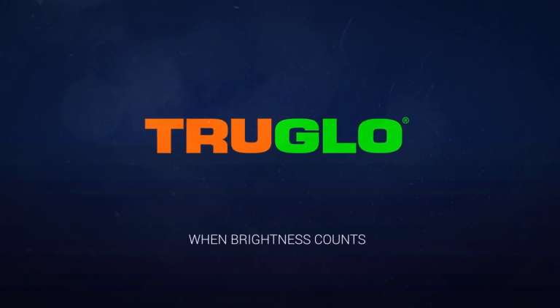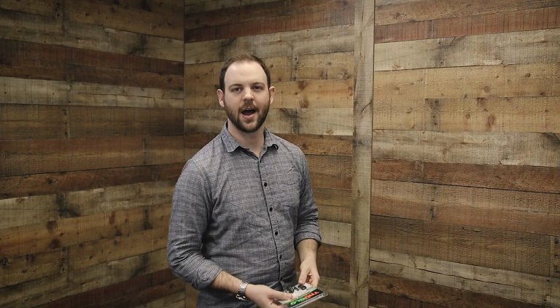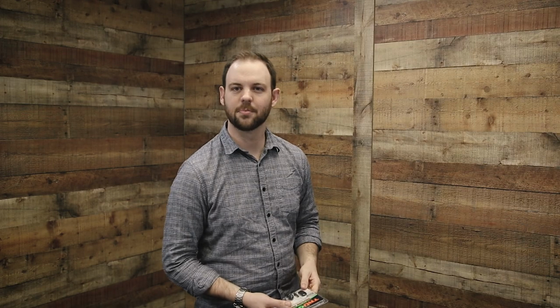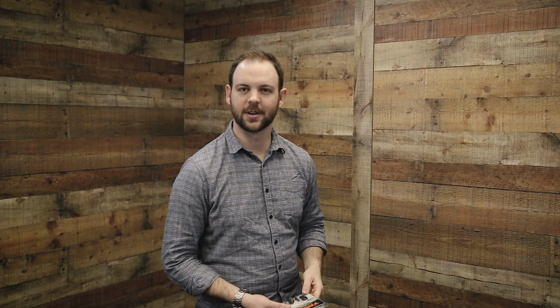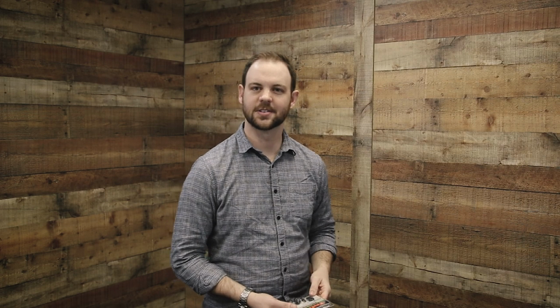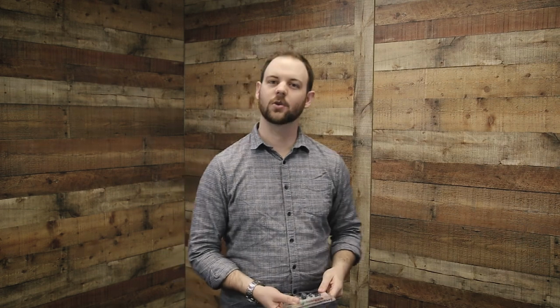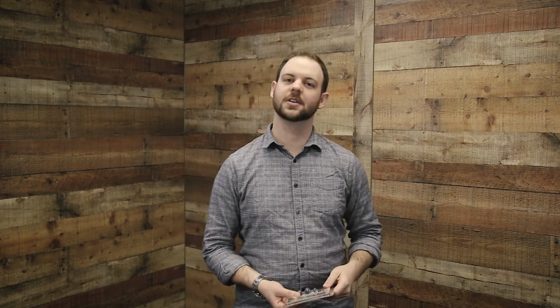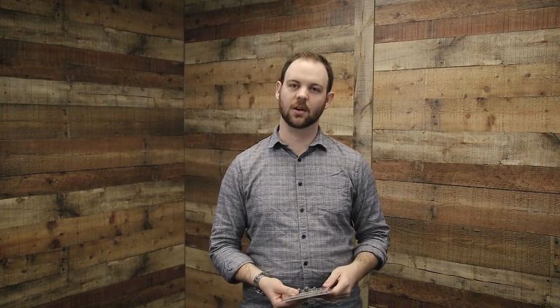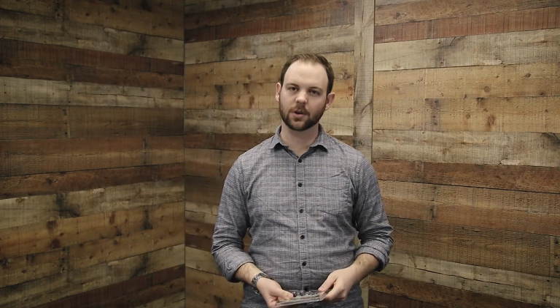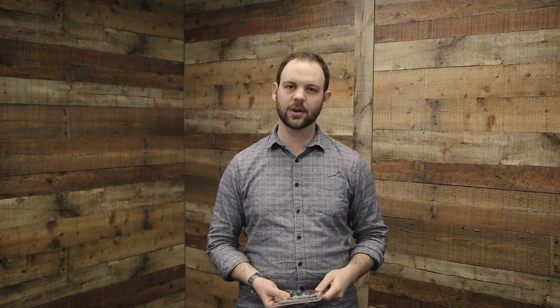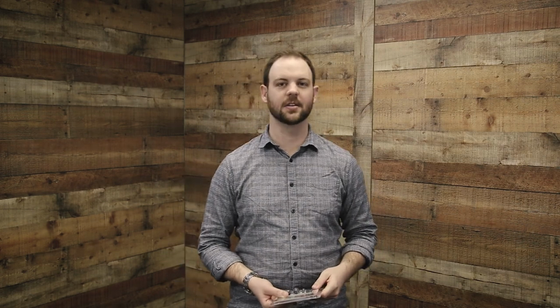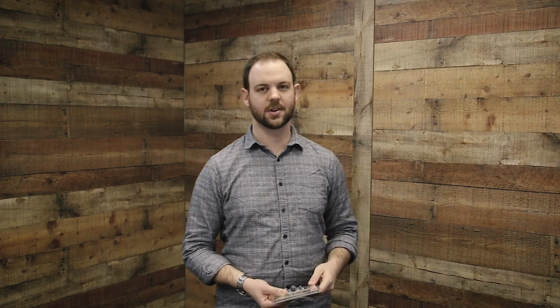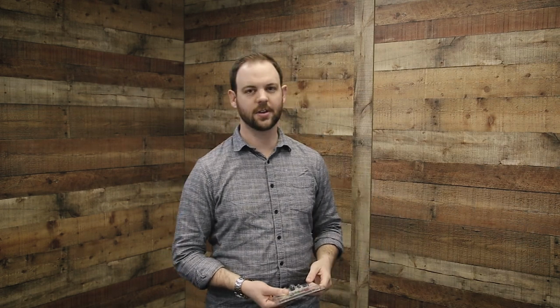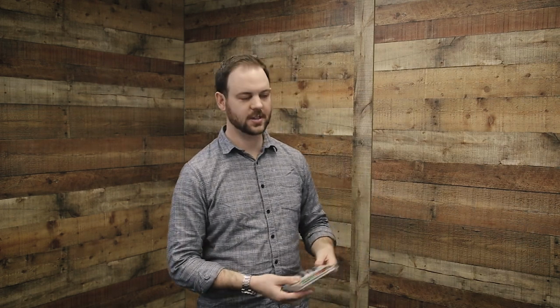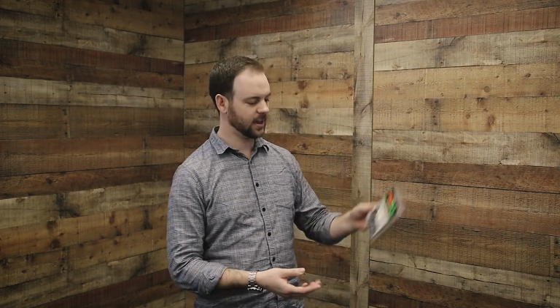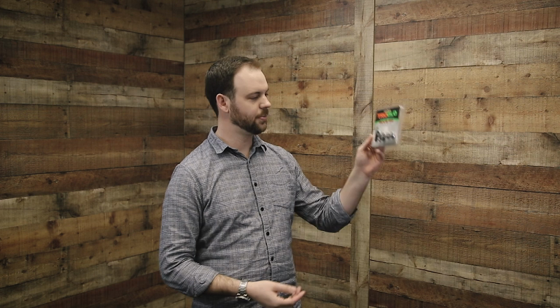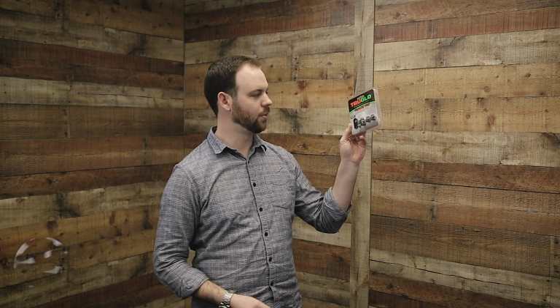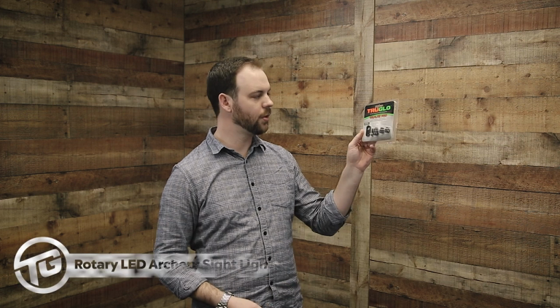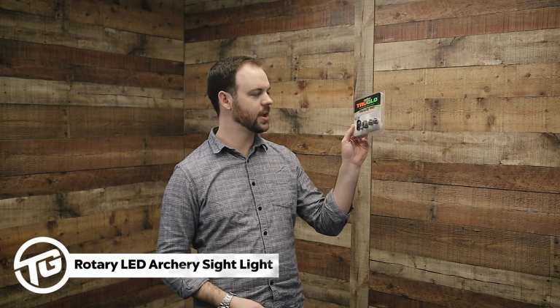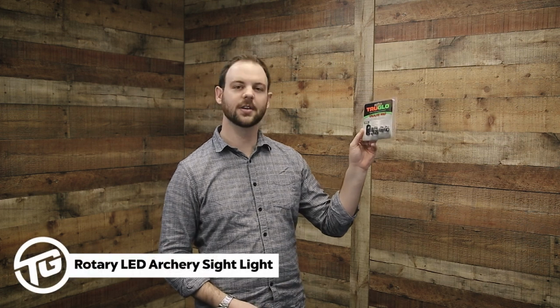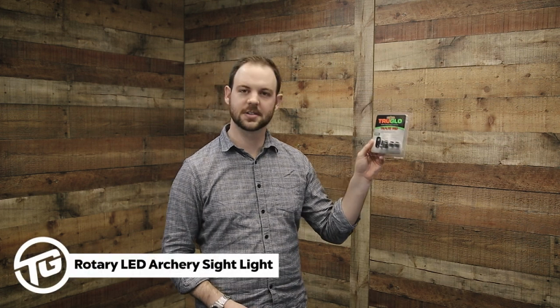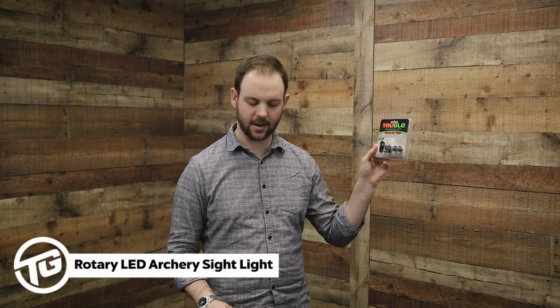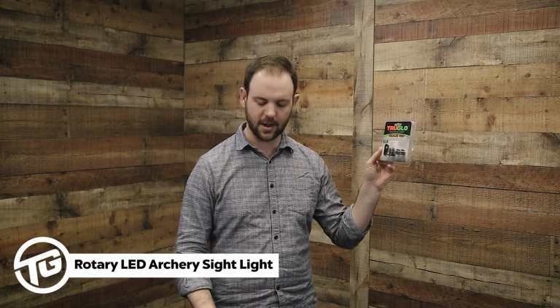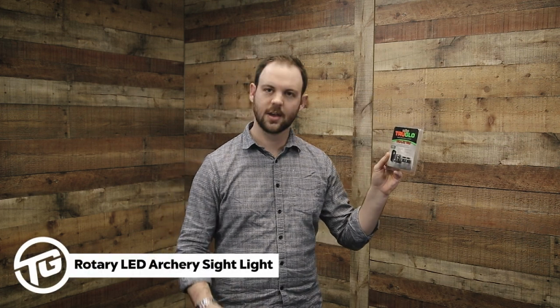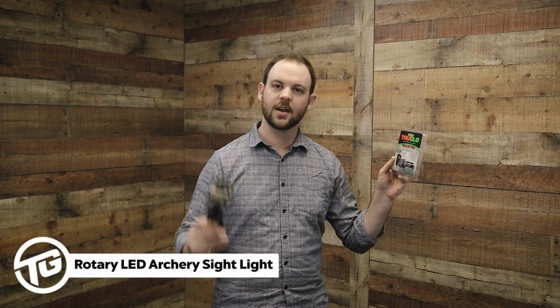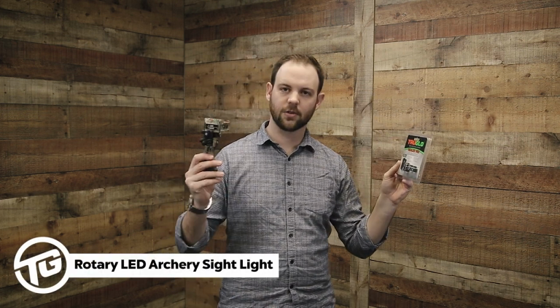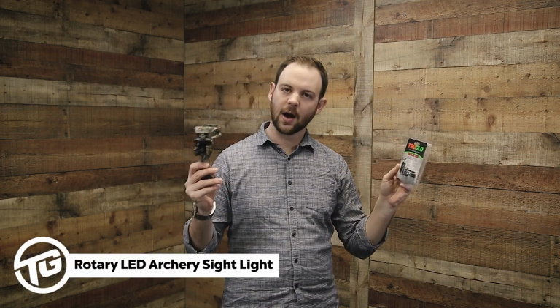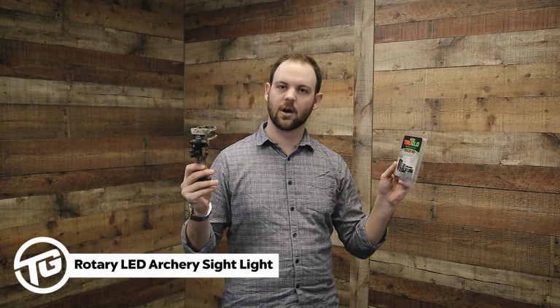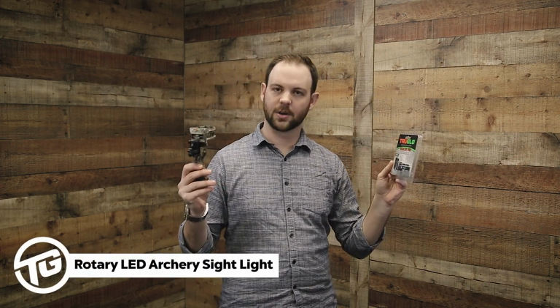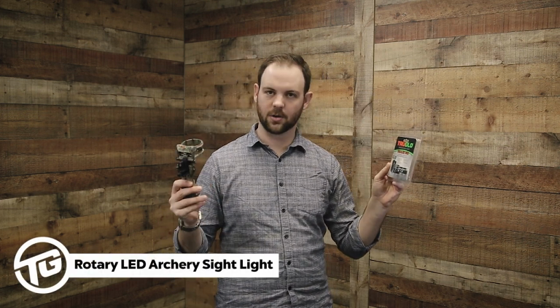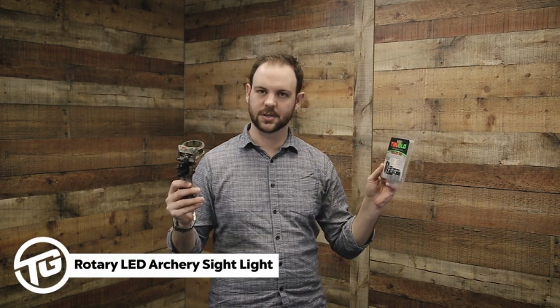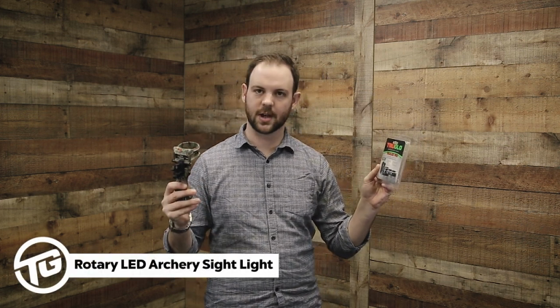Hi, I'm Pliny, and today we're going to take a quick look at installing and setting up the rotary LED sight light in your fiber optic archery sight.